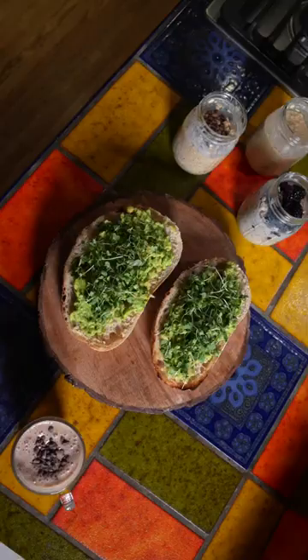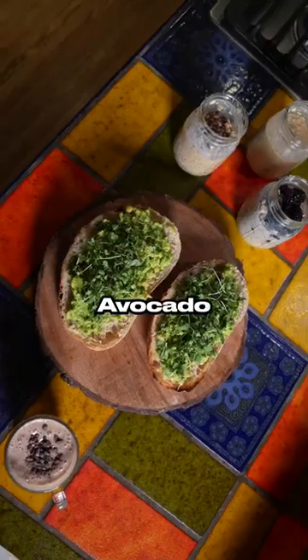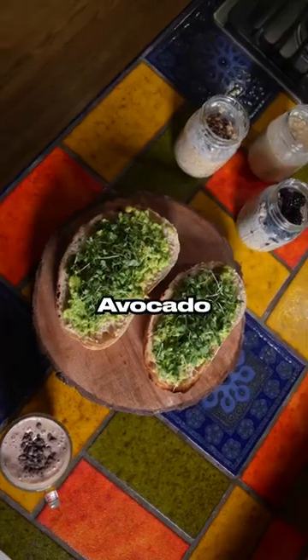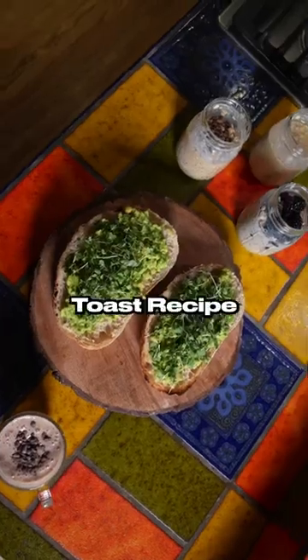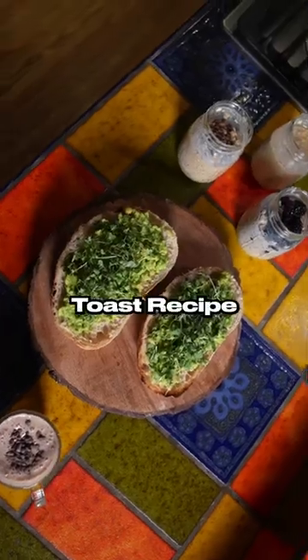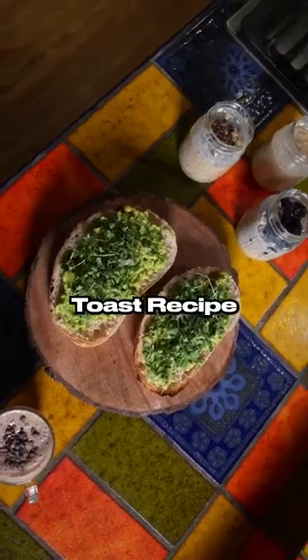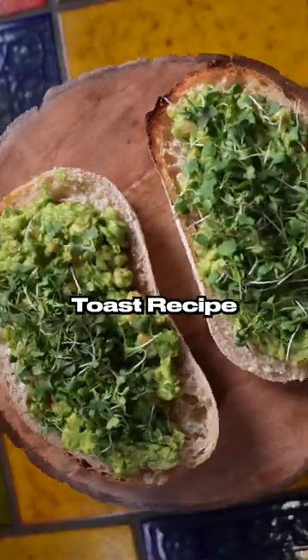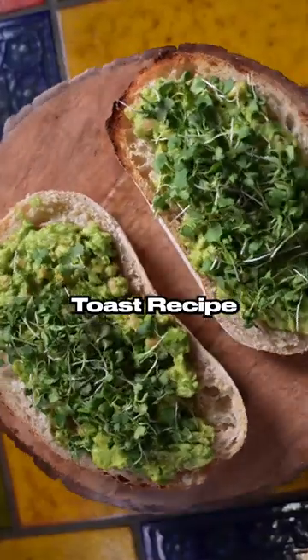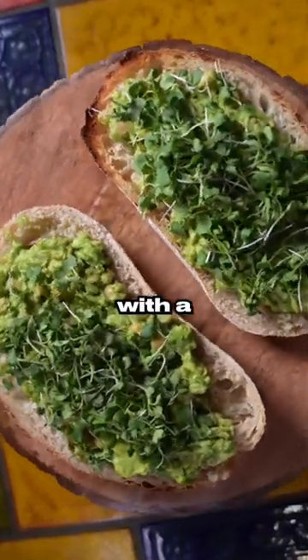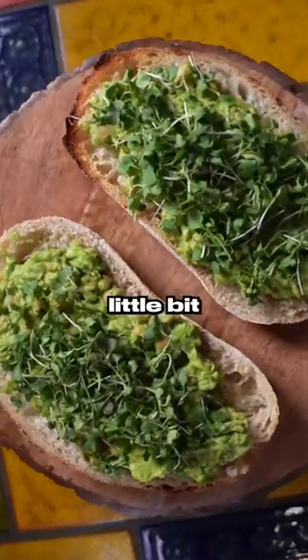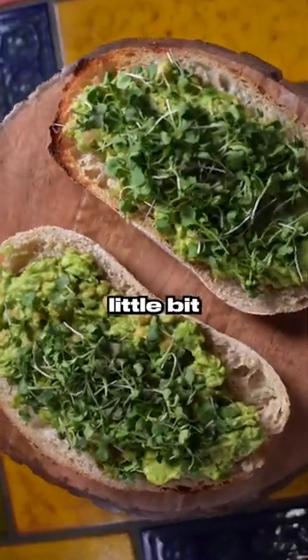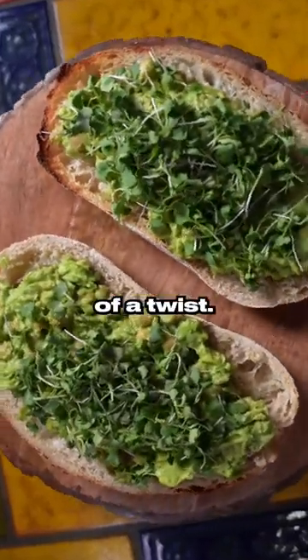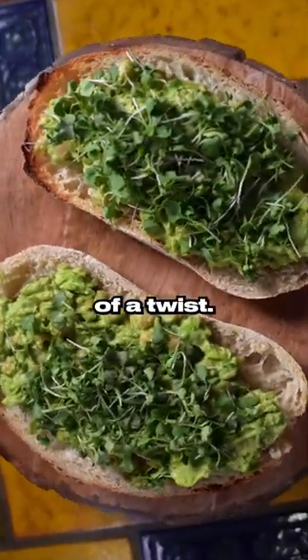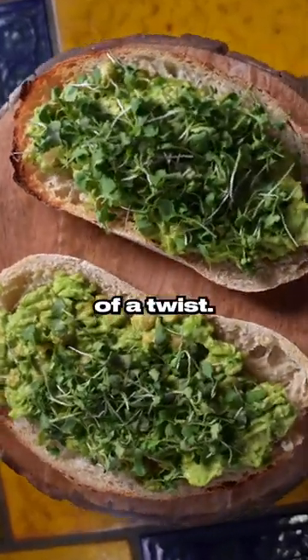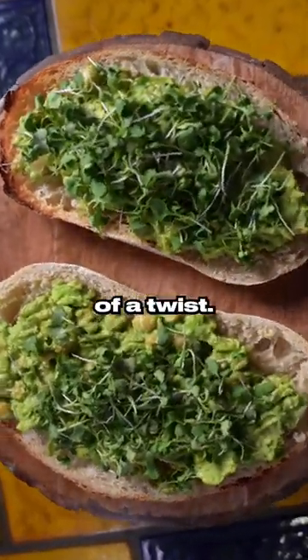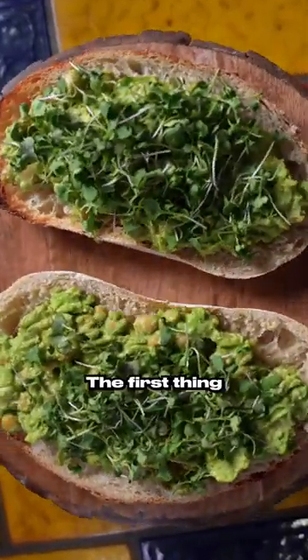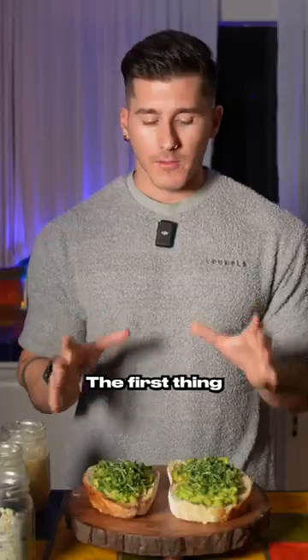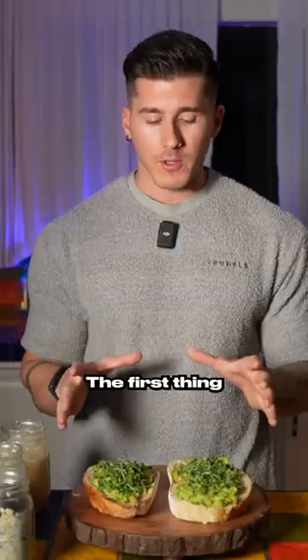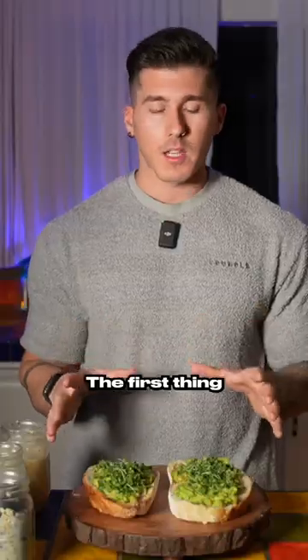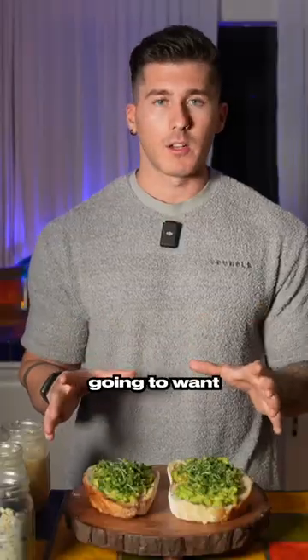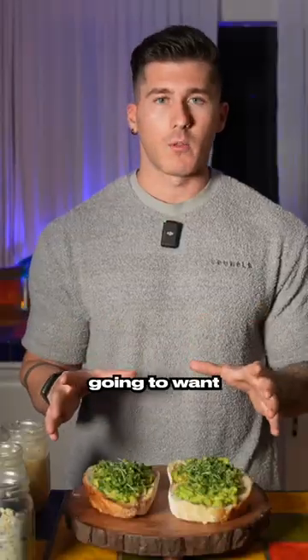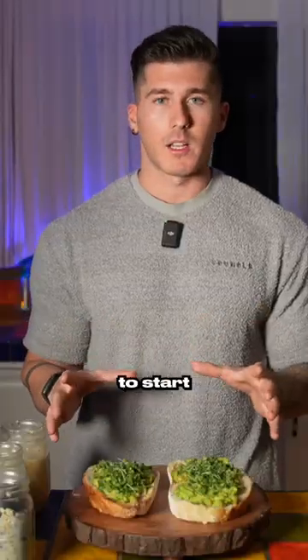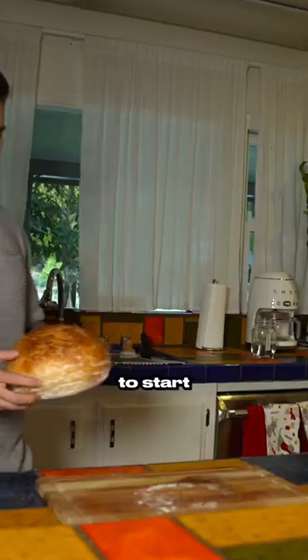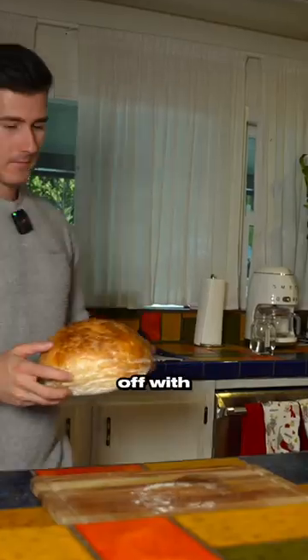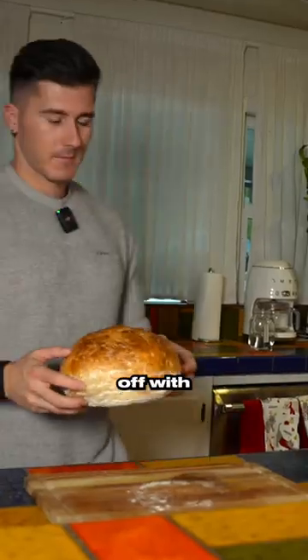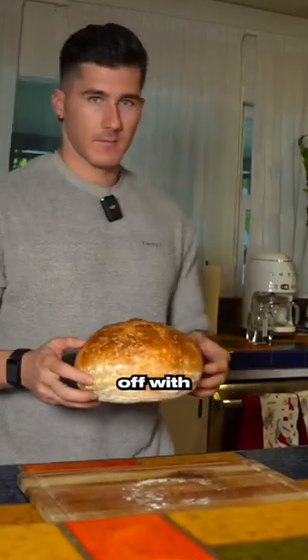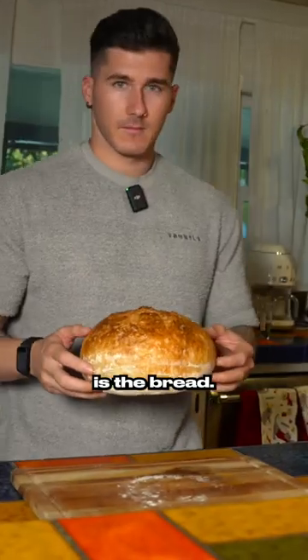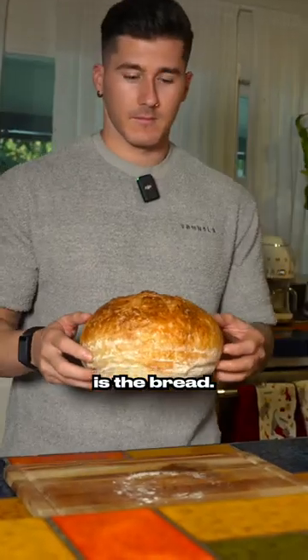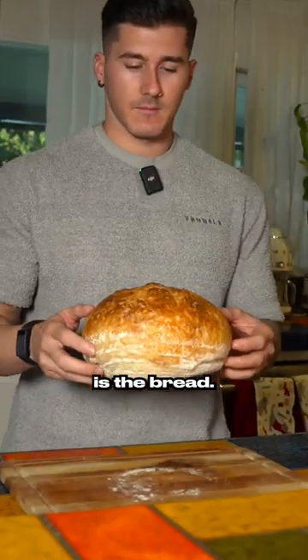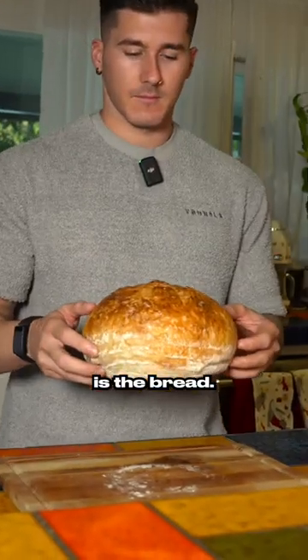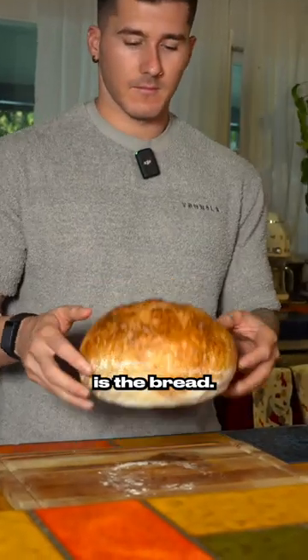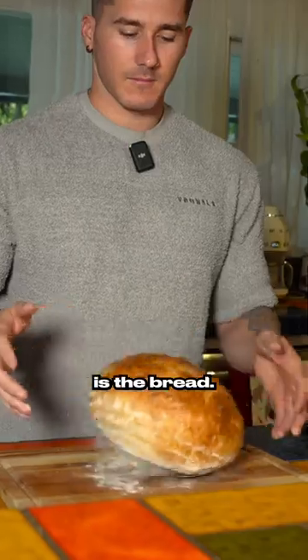Avocado toast recipe with a little bit of a twist. The first thing you're going to want to start off with is the bread.